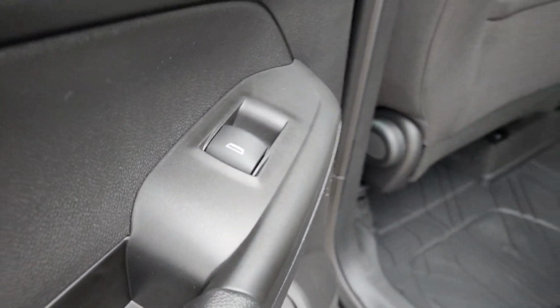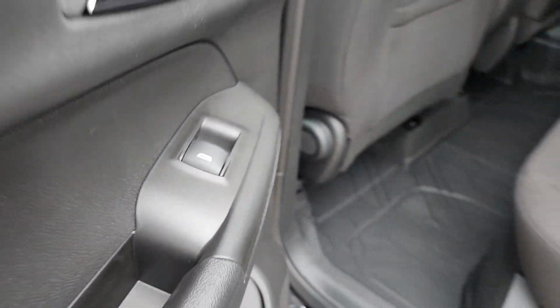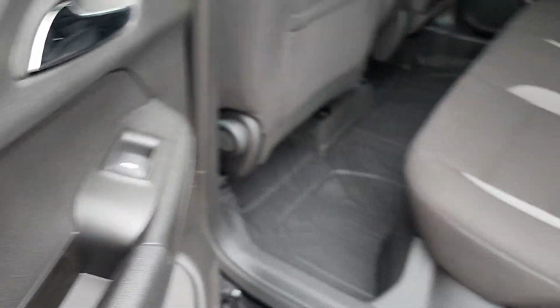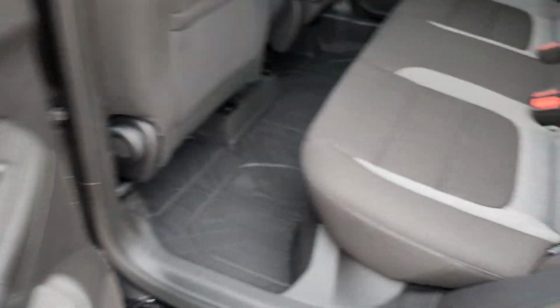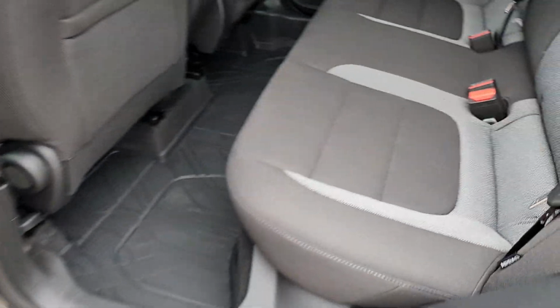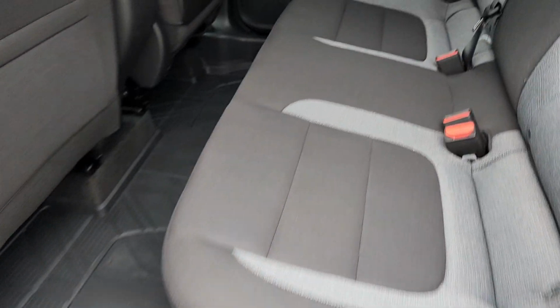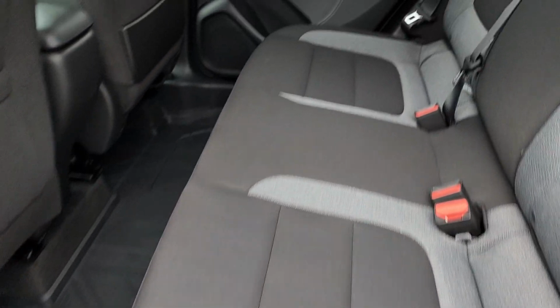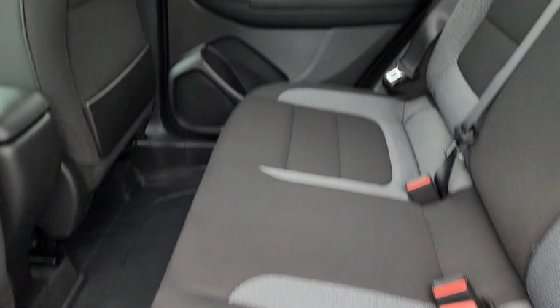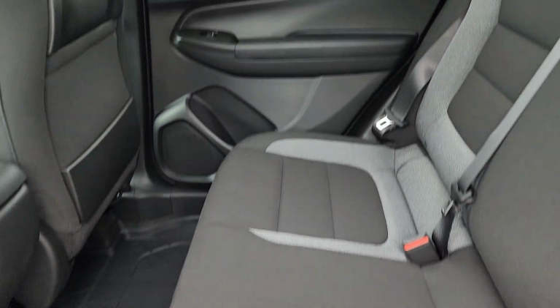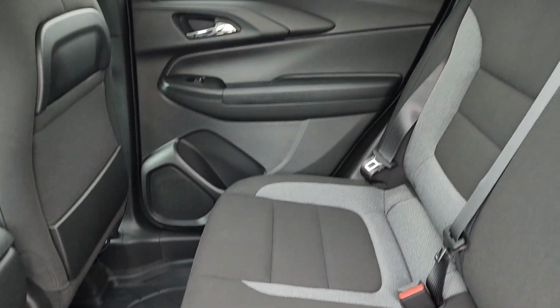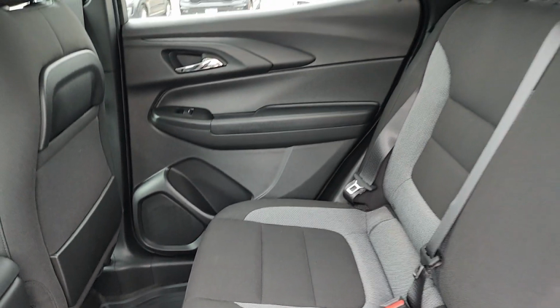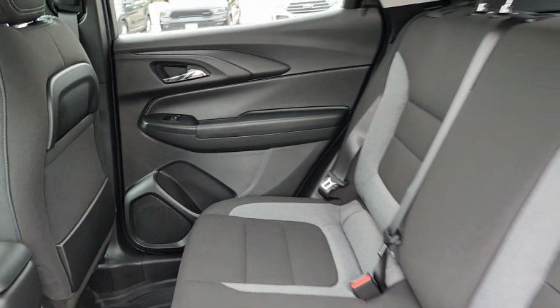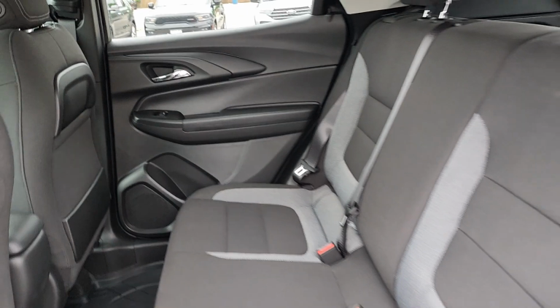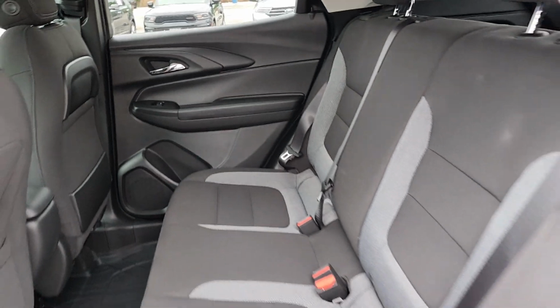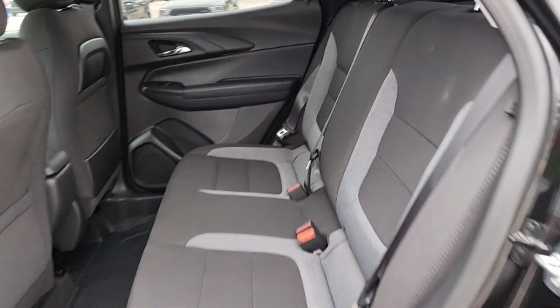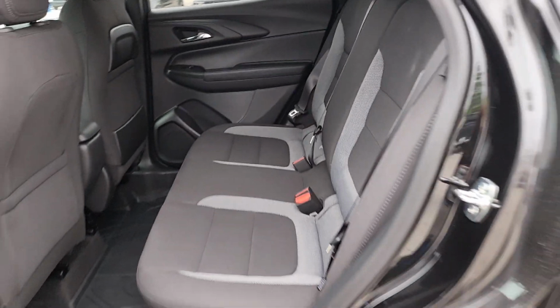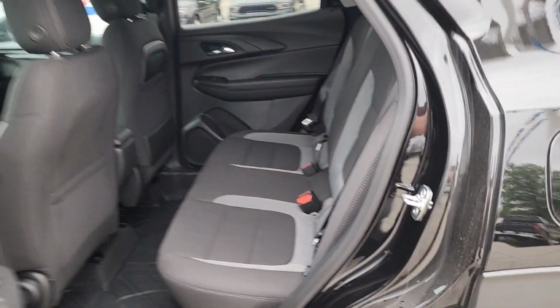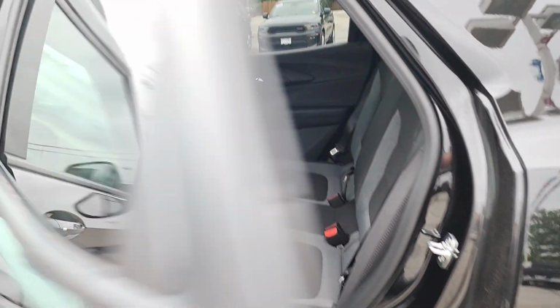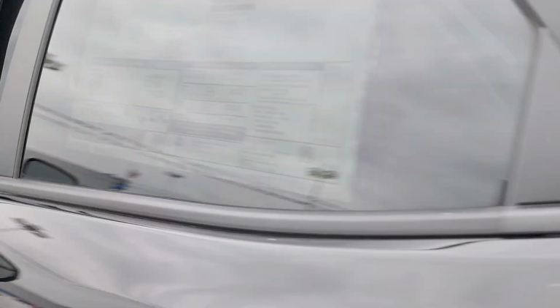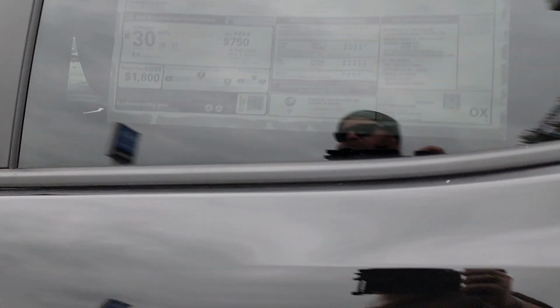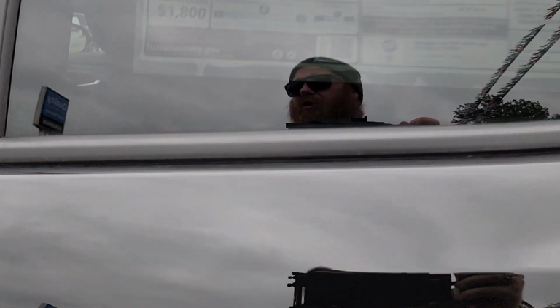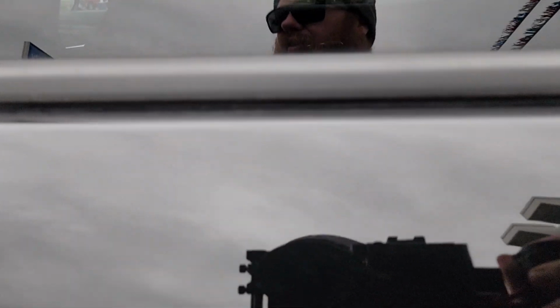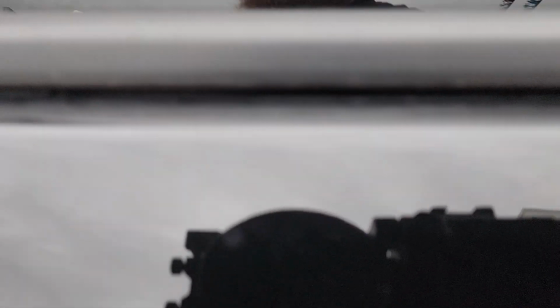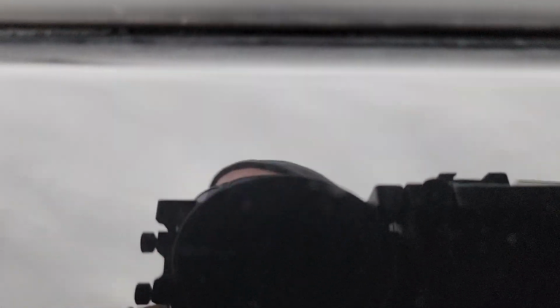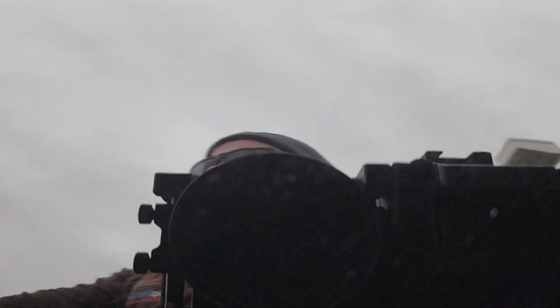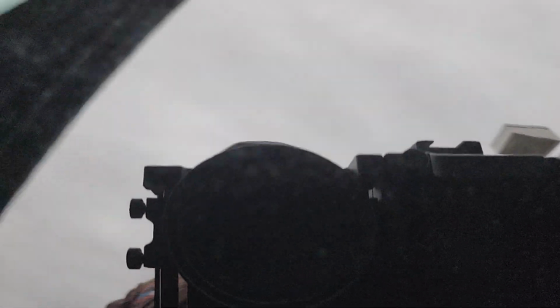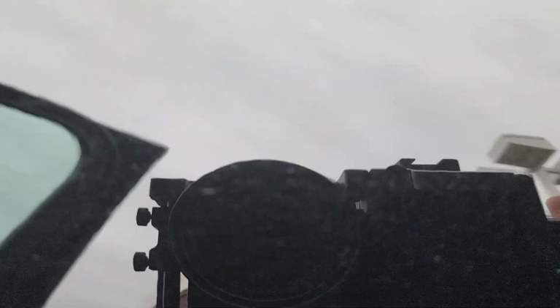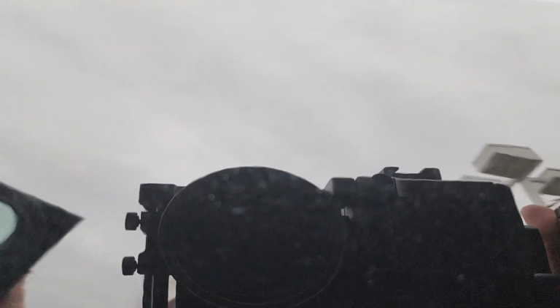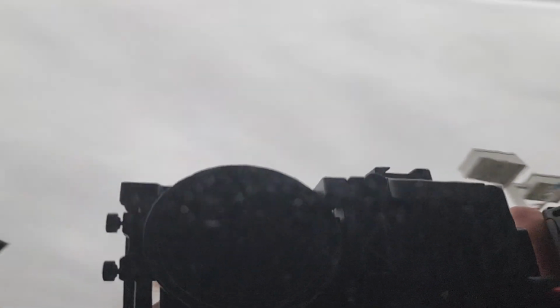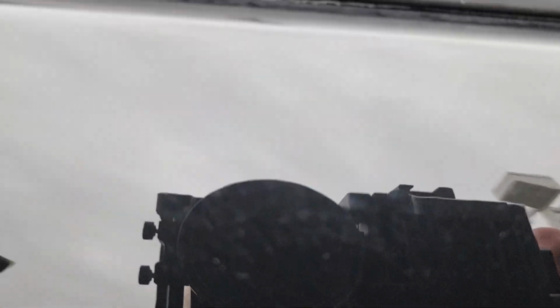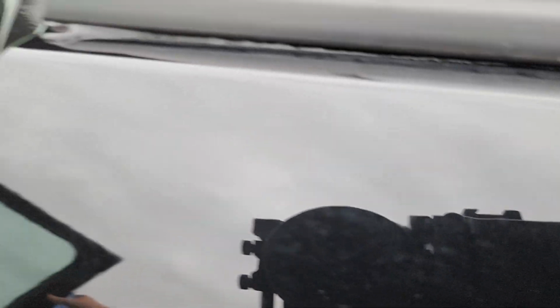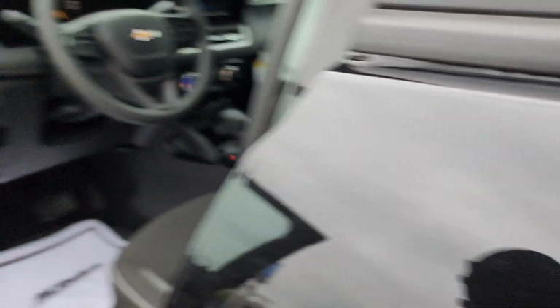Elevate your daily drive in this boldly styled Trailblazer. Come in for a fun and easy test drive. Our team will make it the best part of your day.